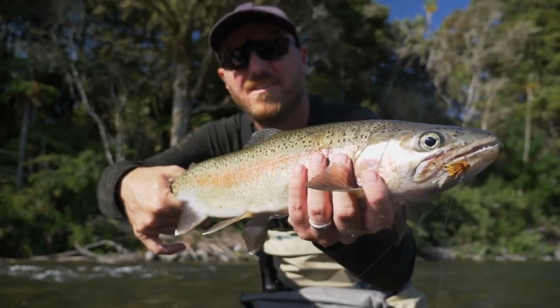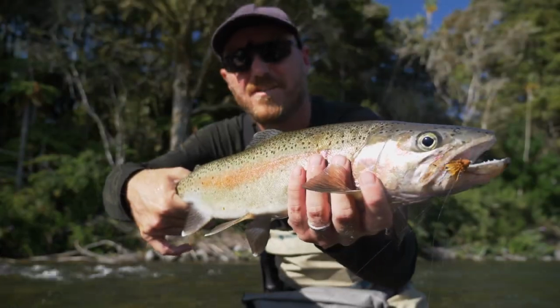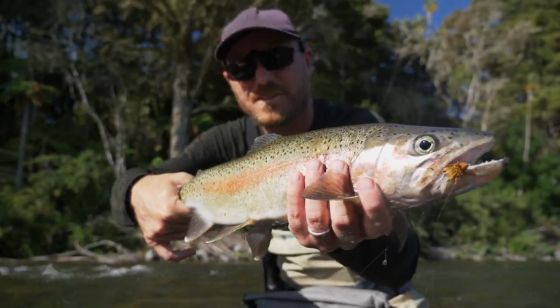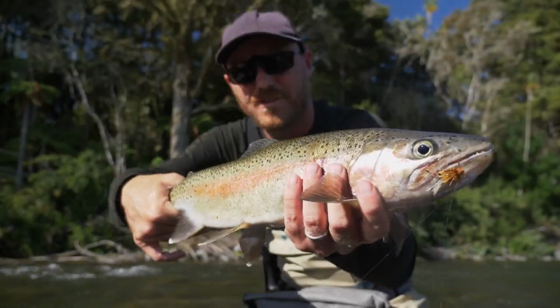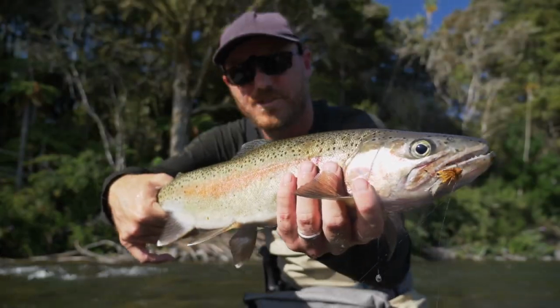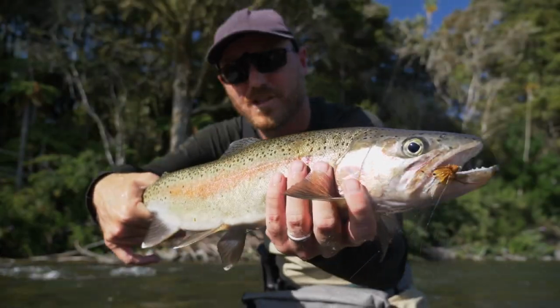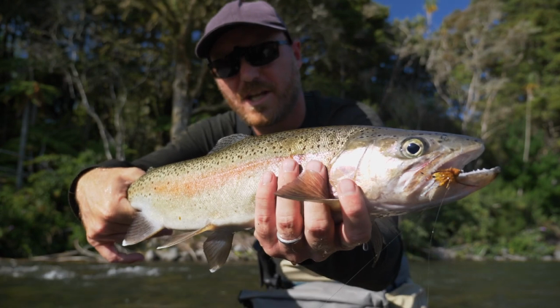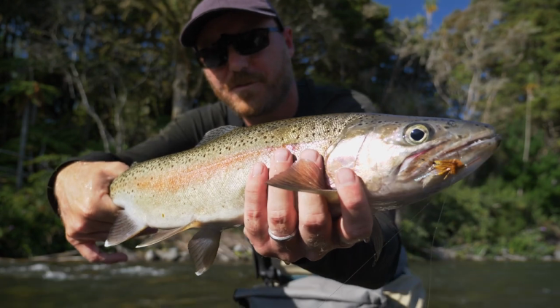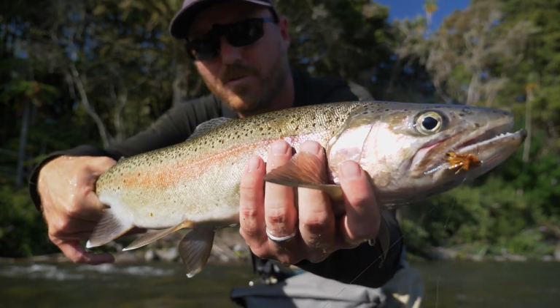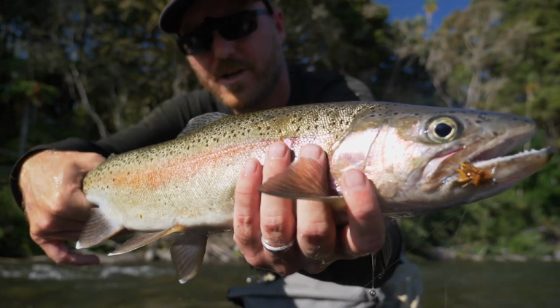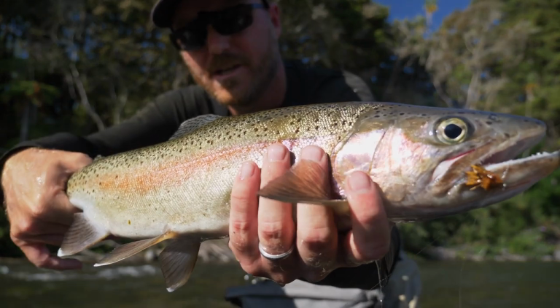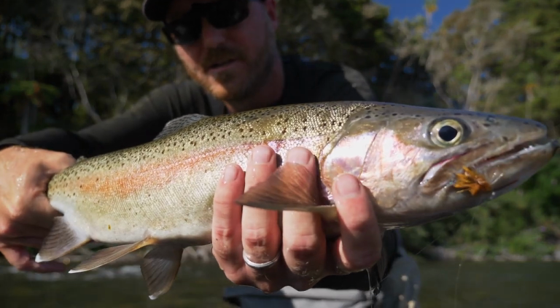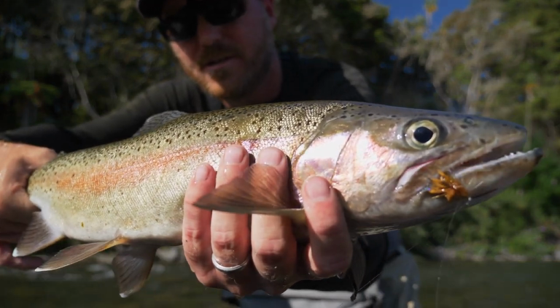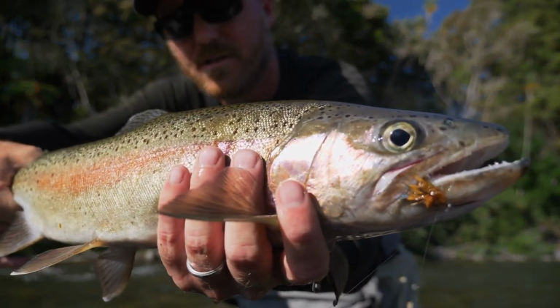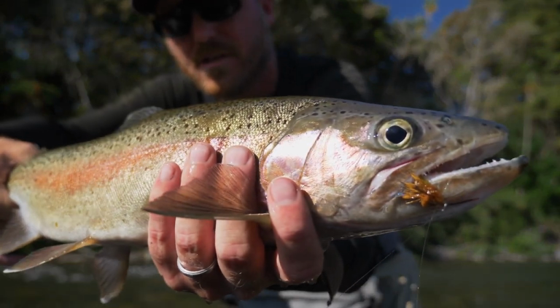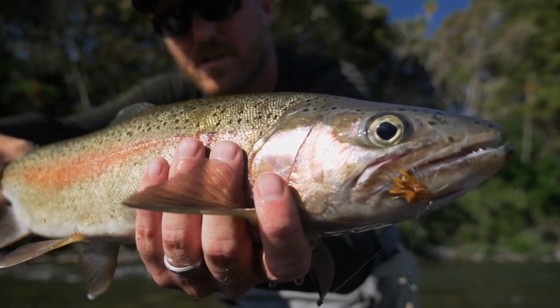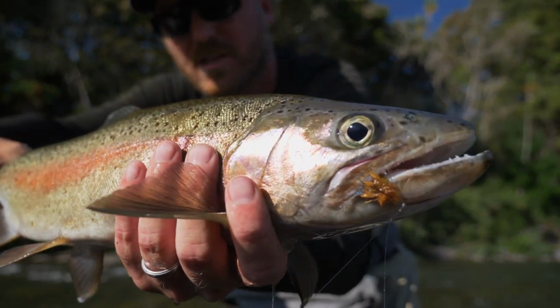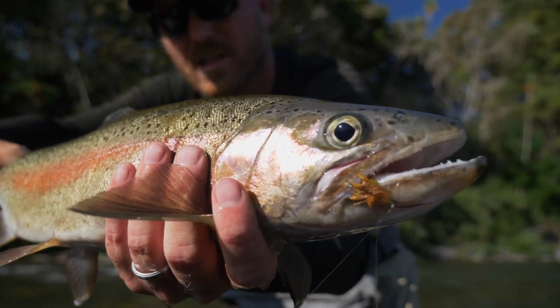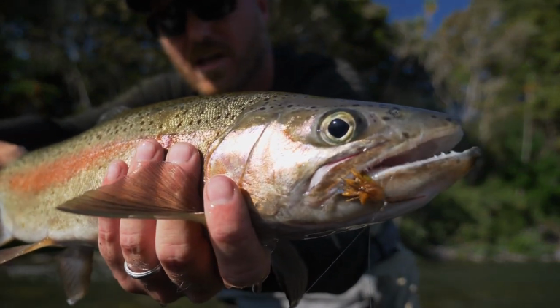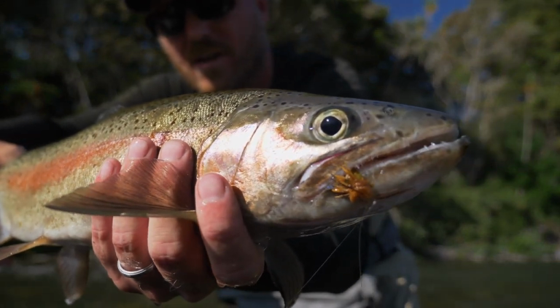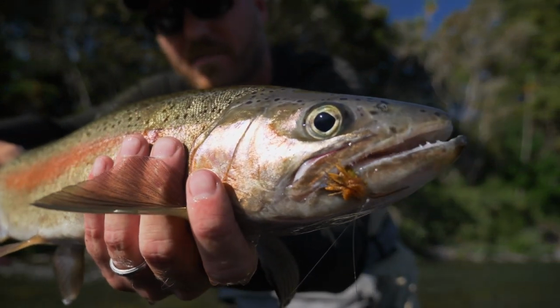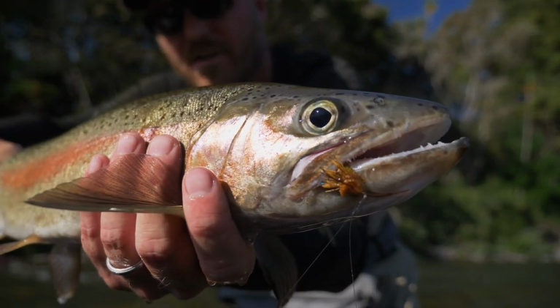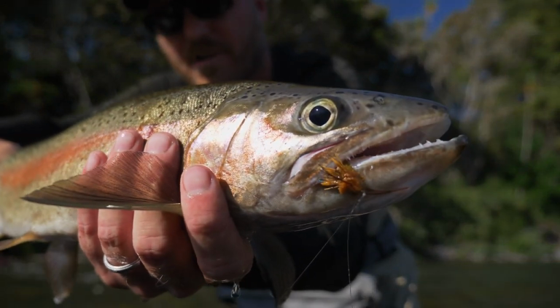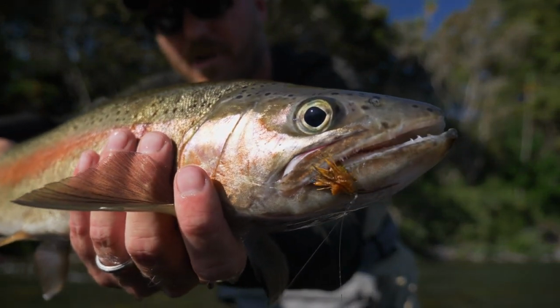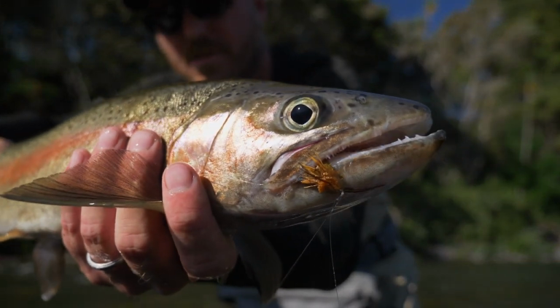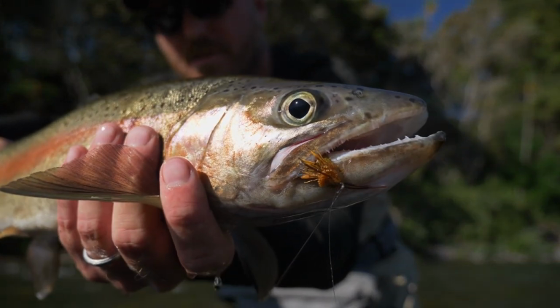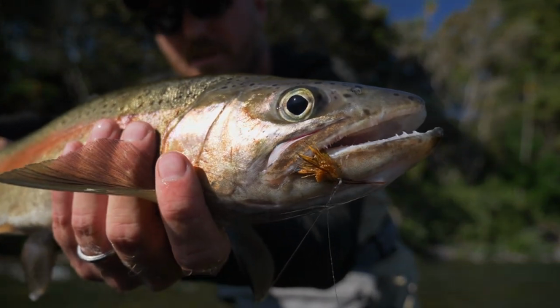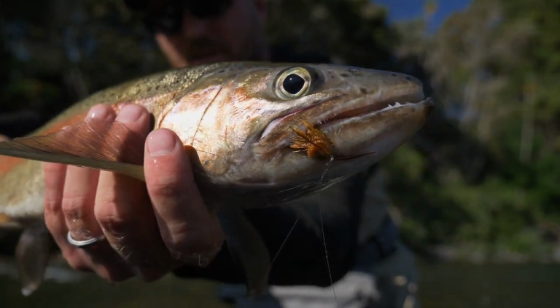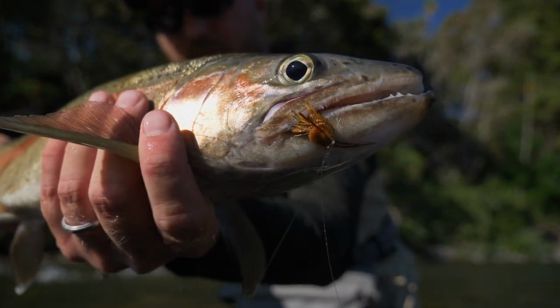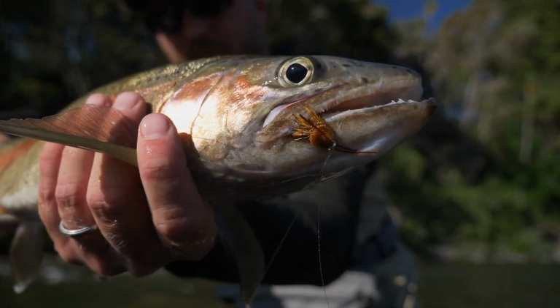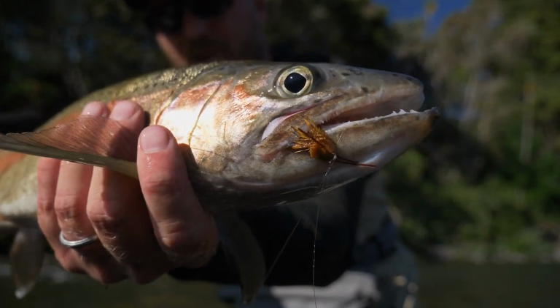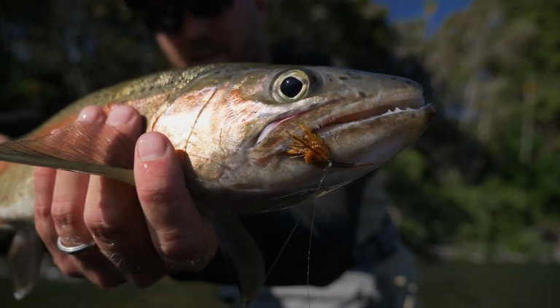First fish to the net for the morning. It's a lovely rainbow — took the dry.